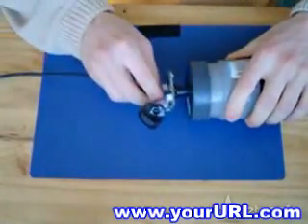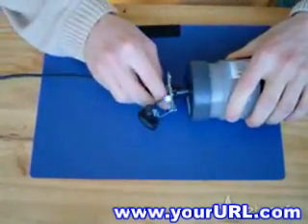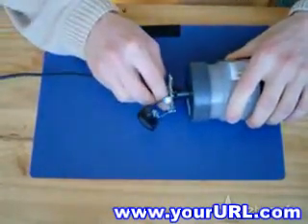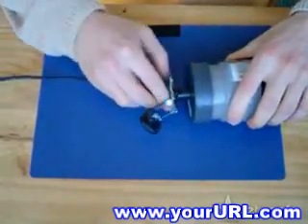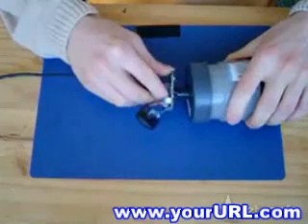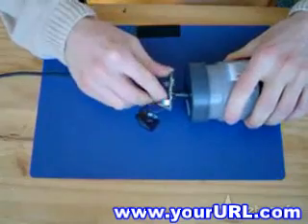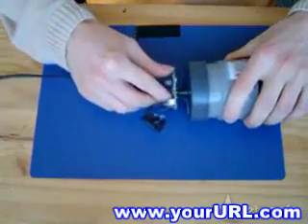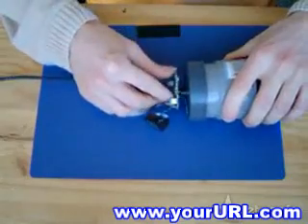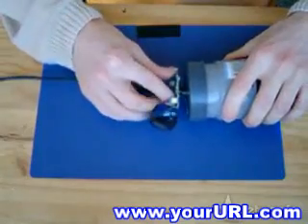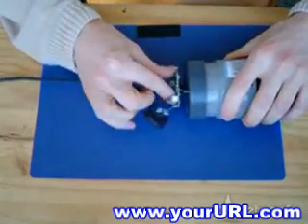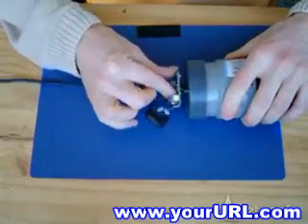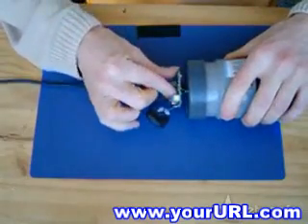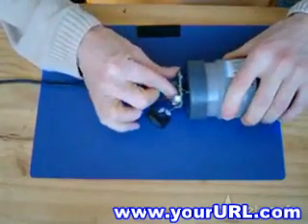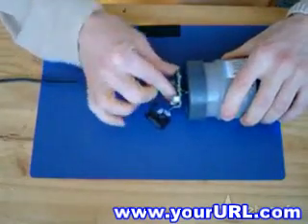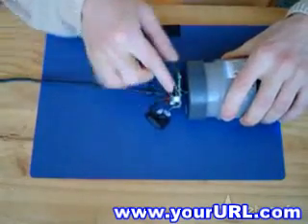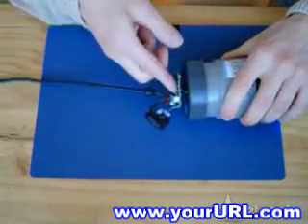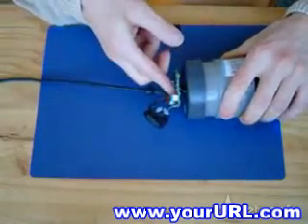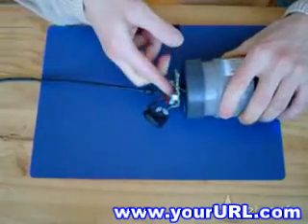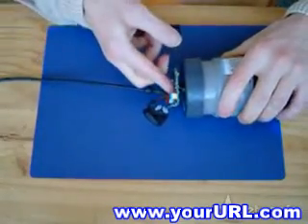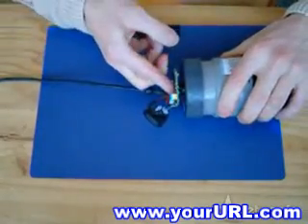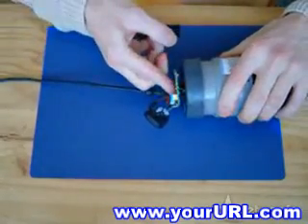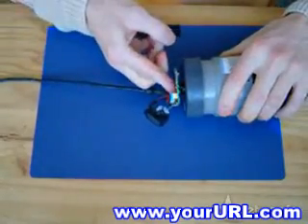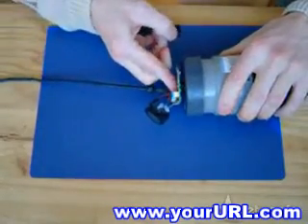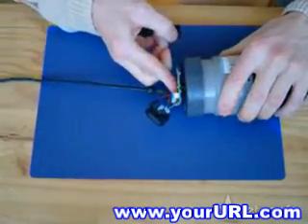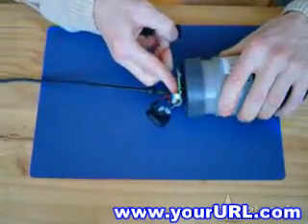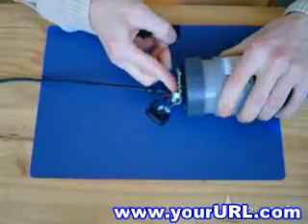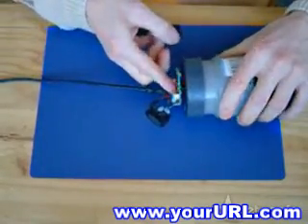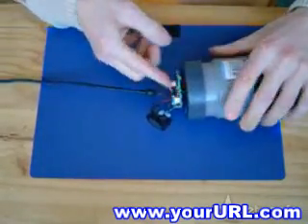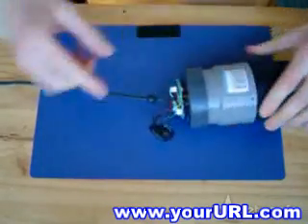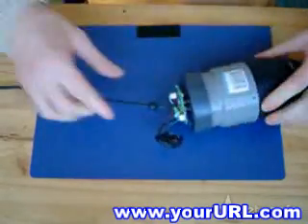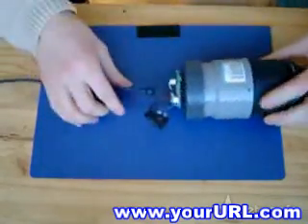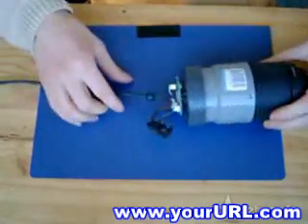I needed a small piece of pipe to fit the end cap. Make sure that both parts are perfectly aligned.